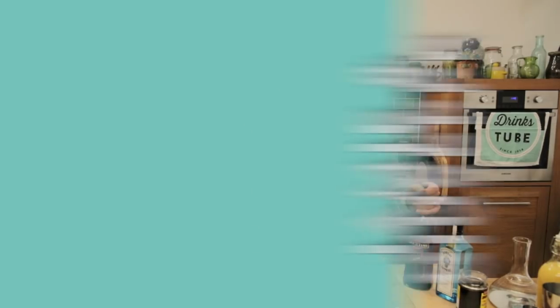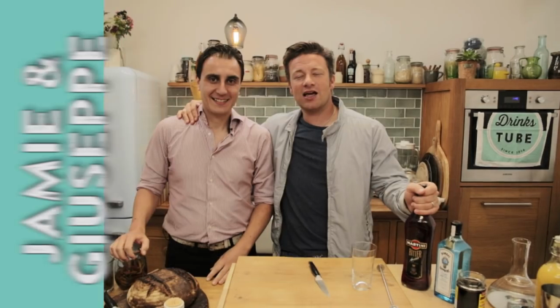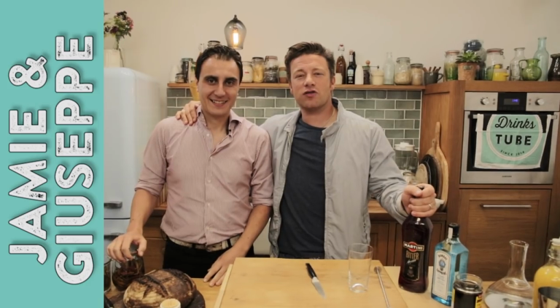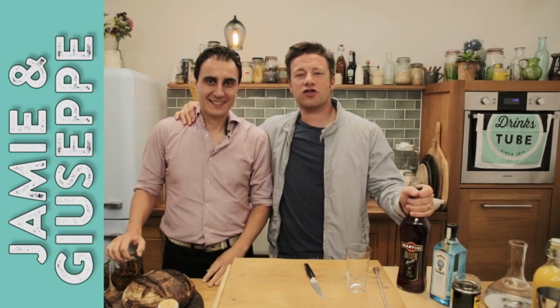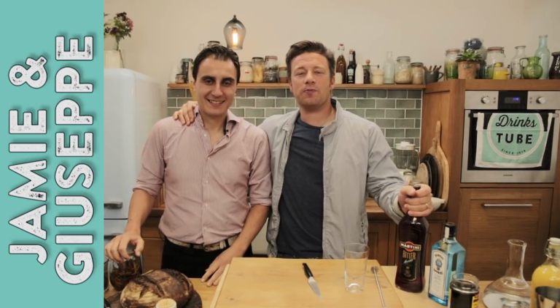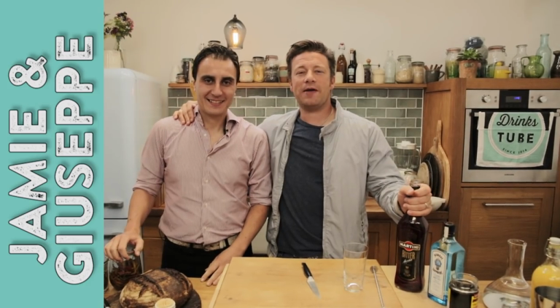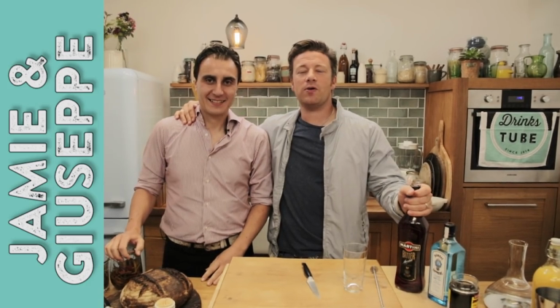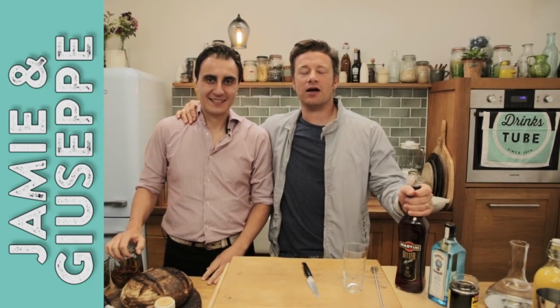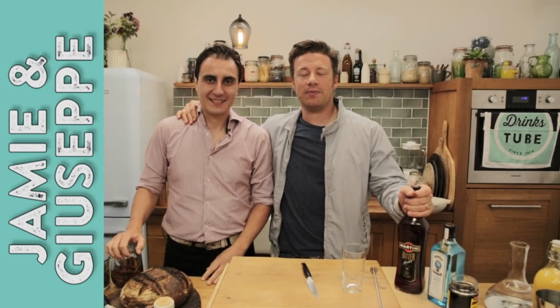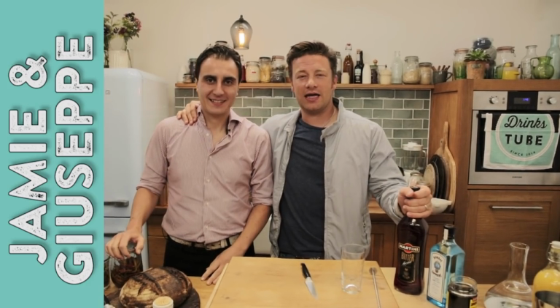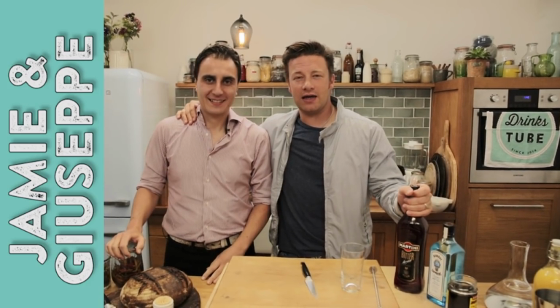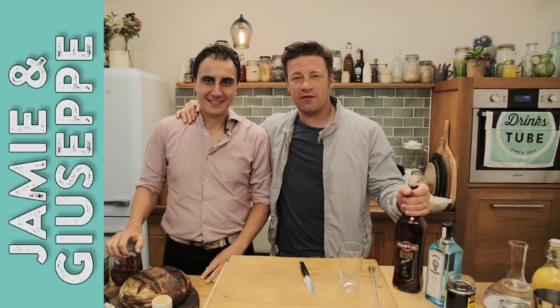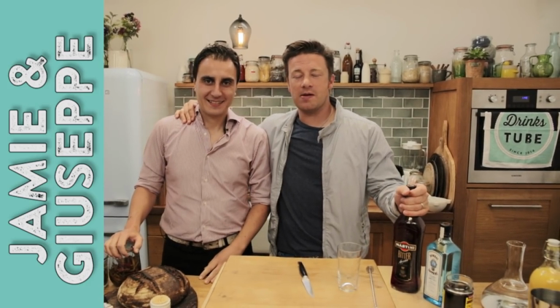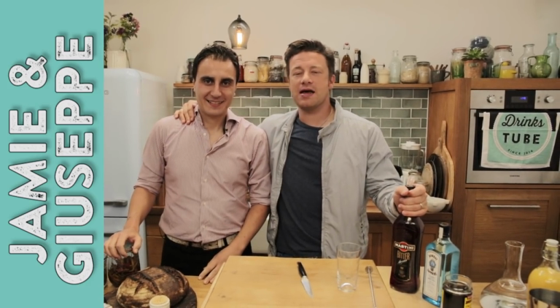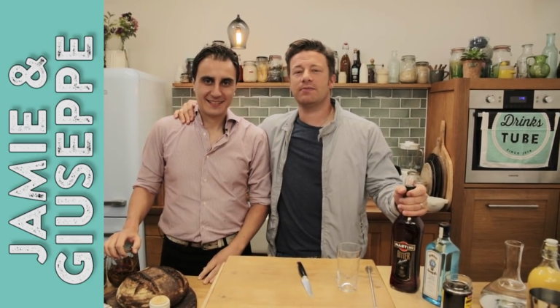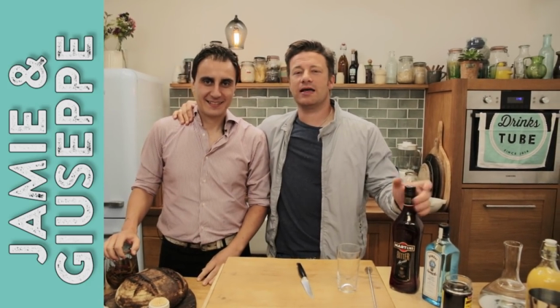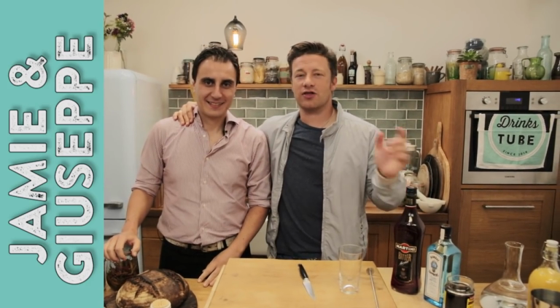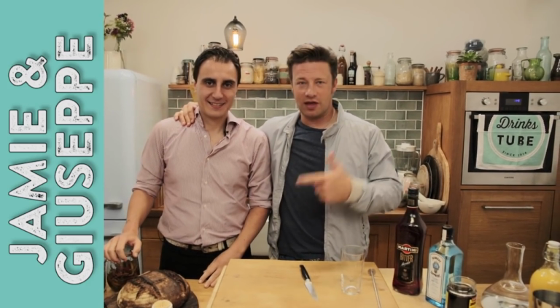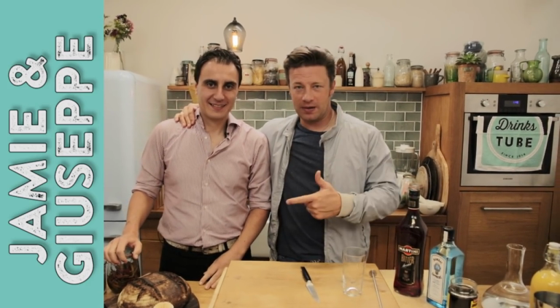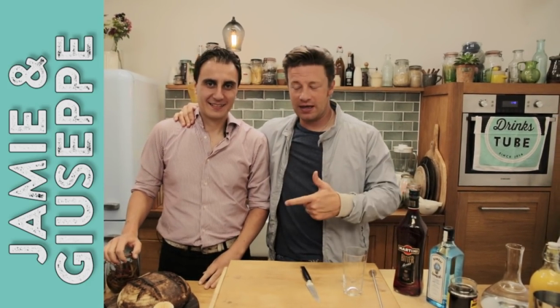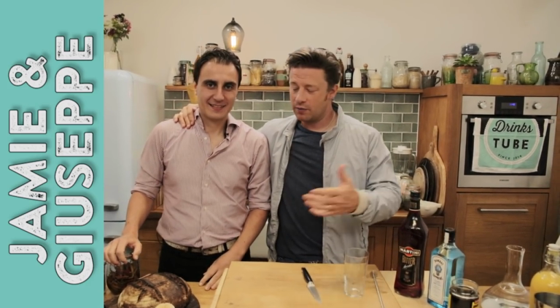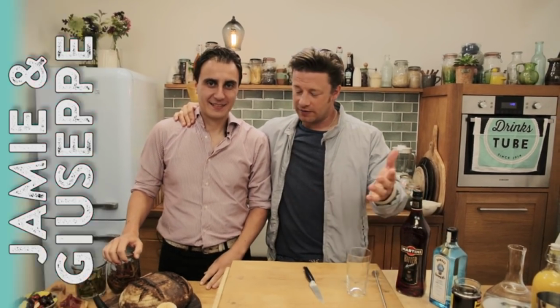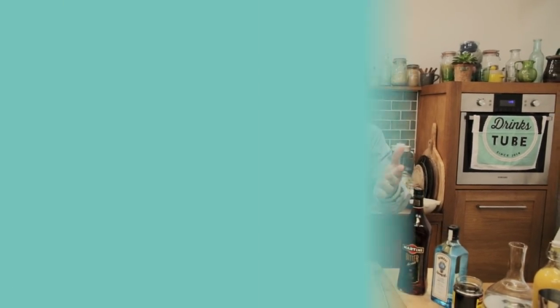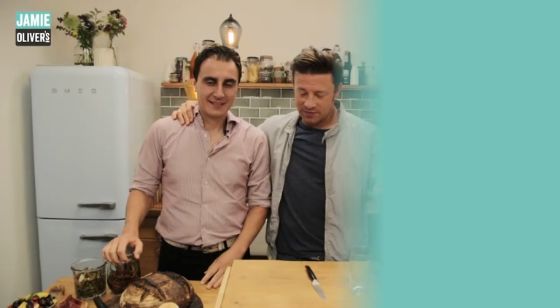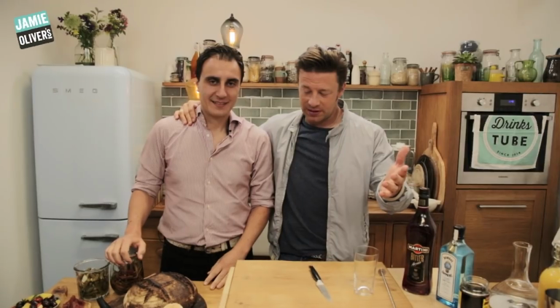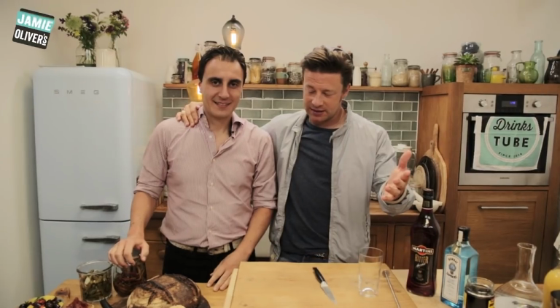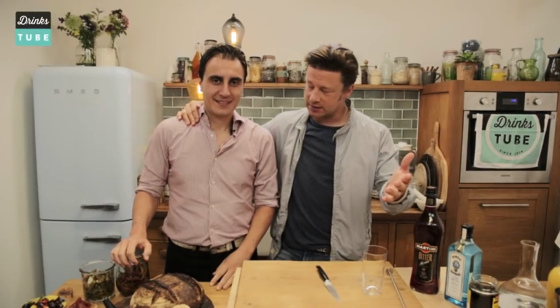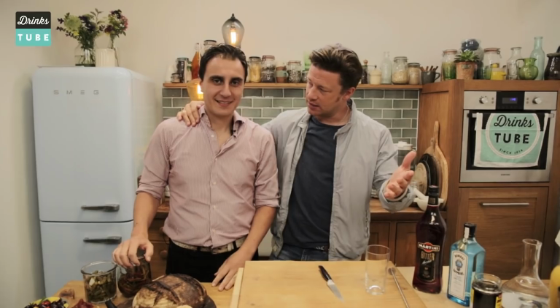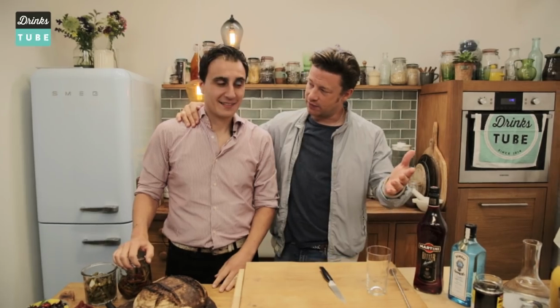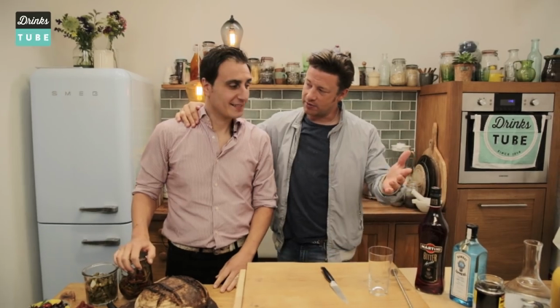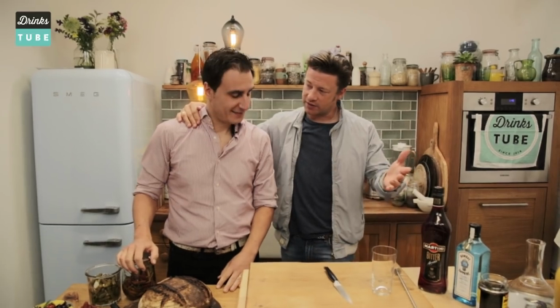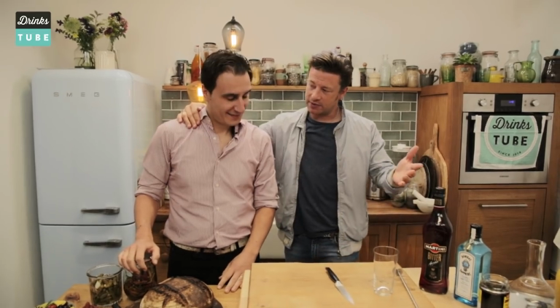Hello Drinkstube people, I am here with my main man Giuseppe, one of my favorite bartenders. Thank you very much for coming.